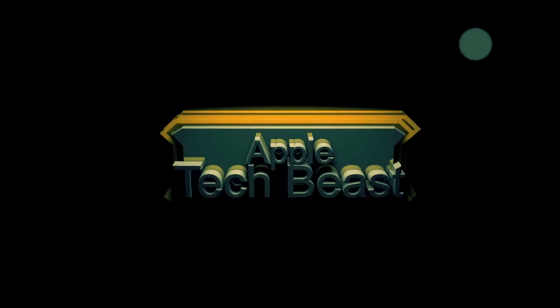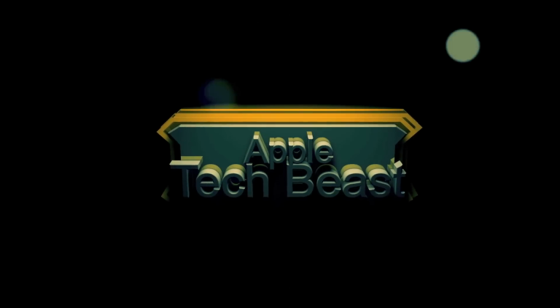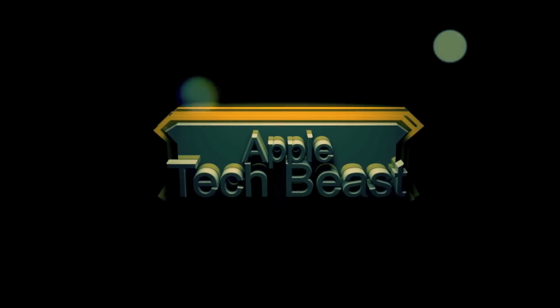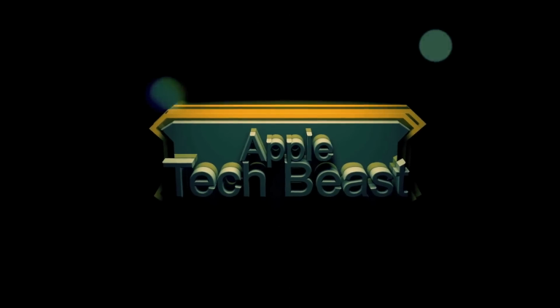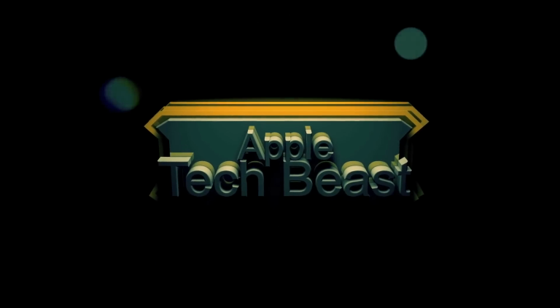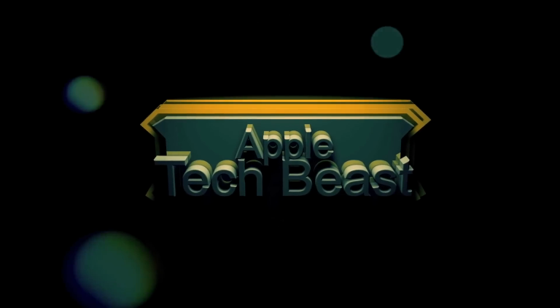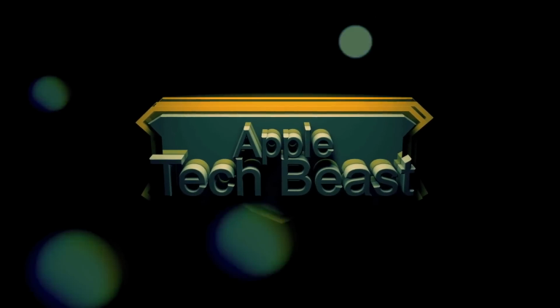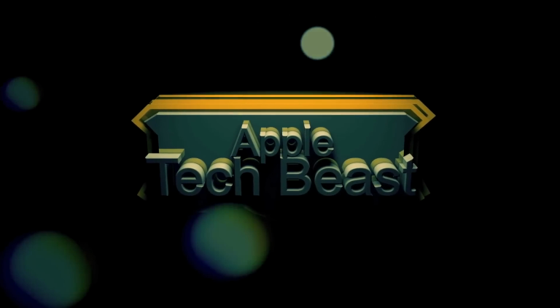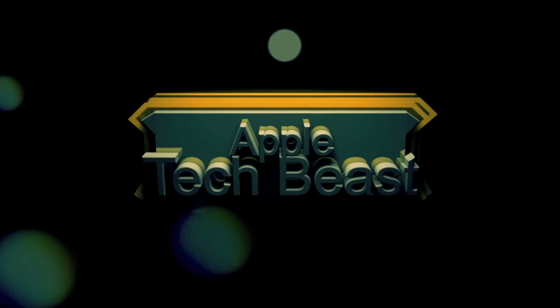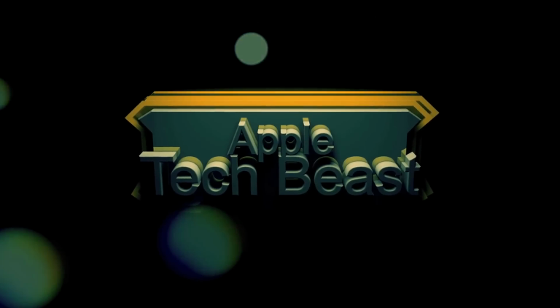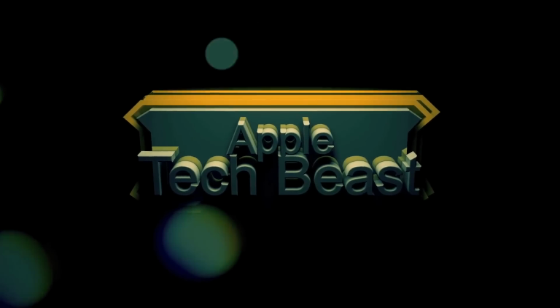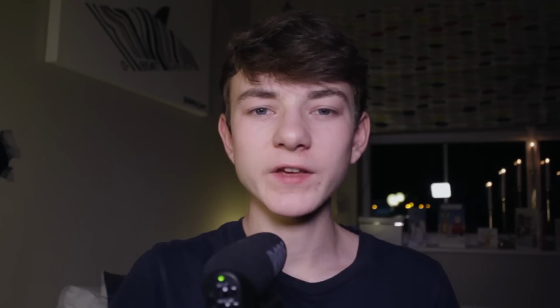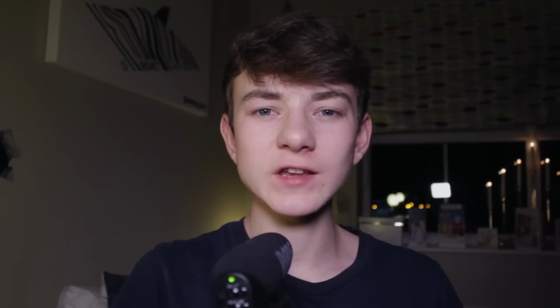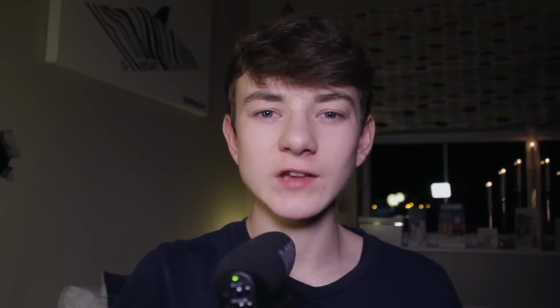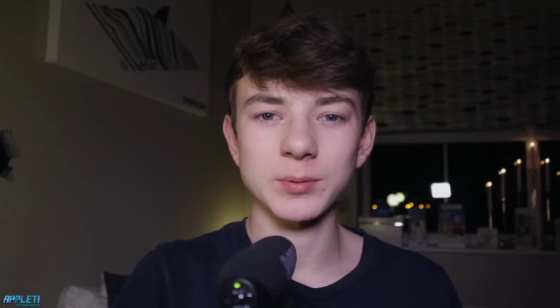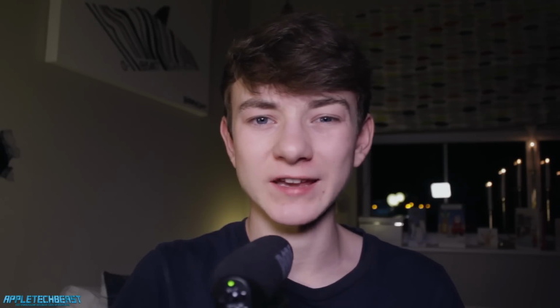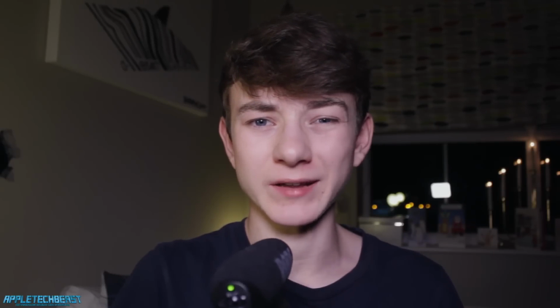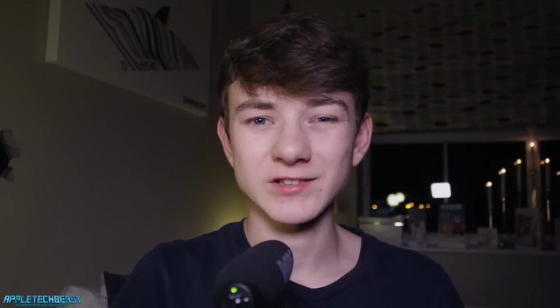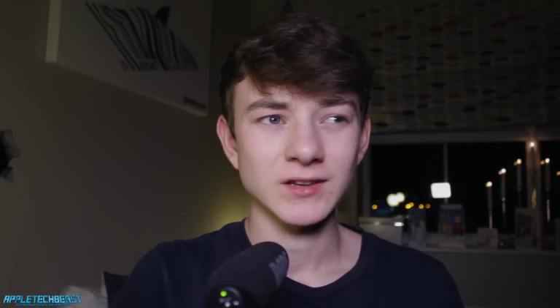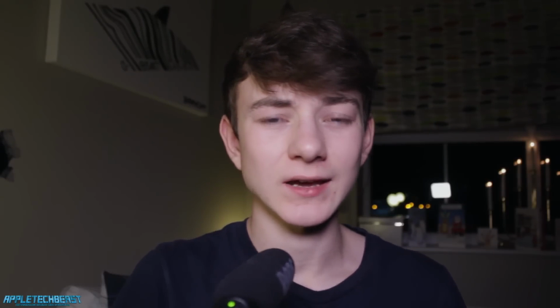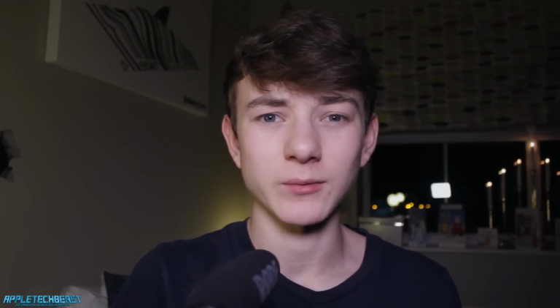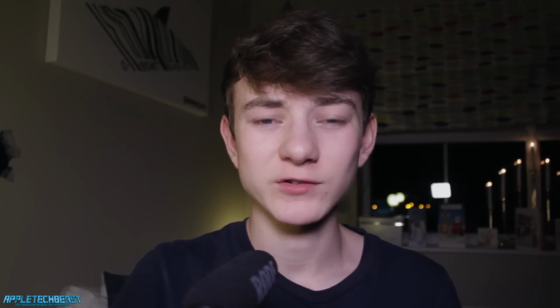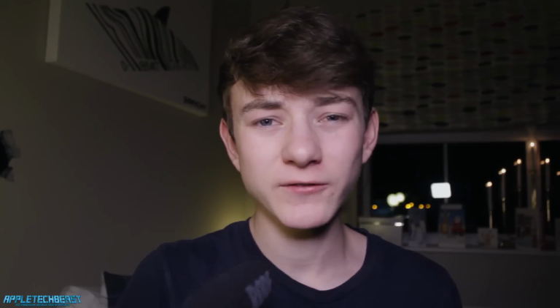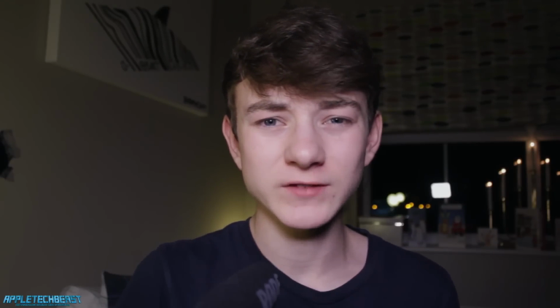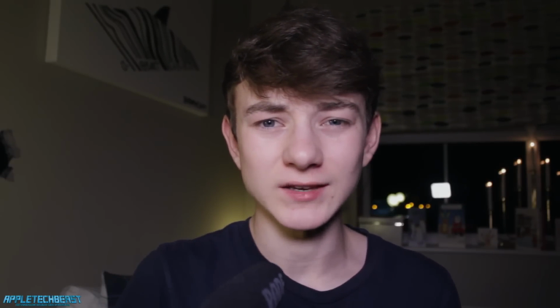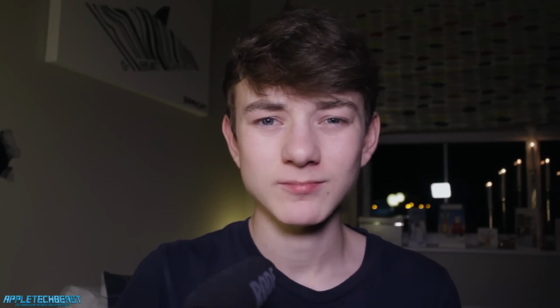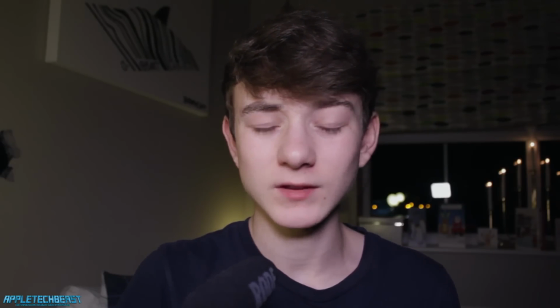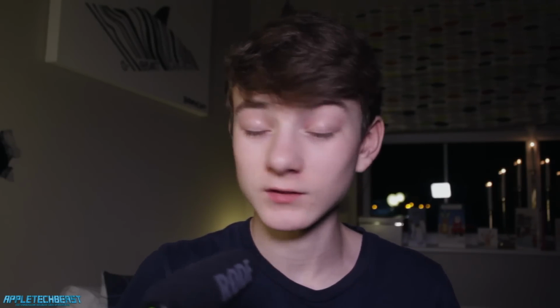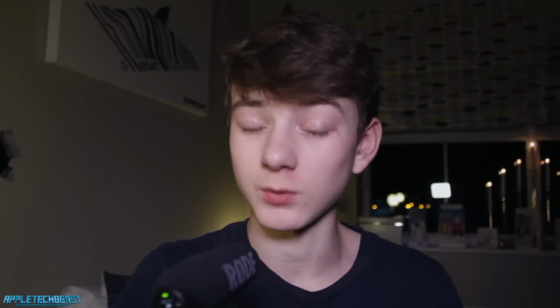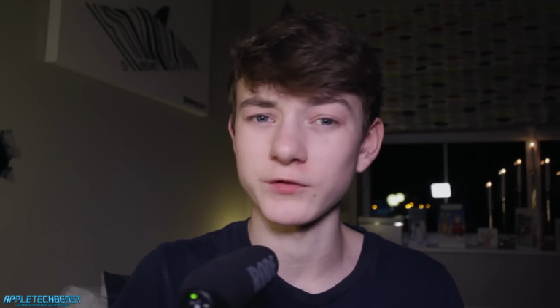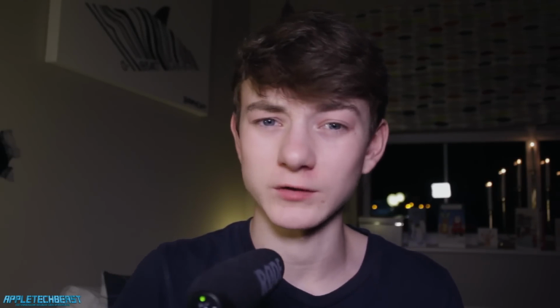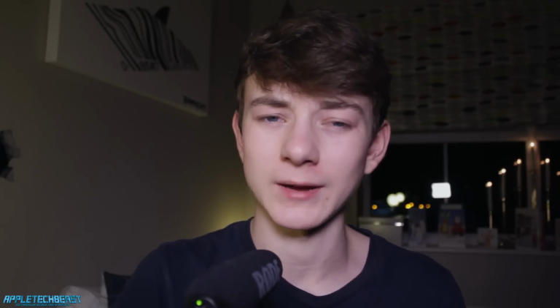You're watching AppleTechBeast. This is AppleTechBeast. It's 2015, and this is what this video is about.